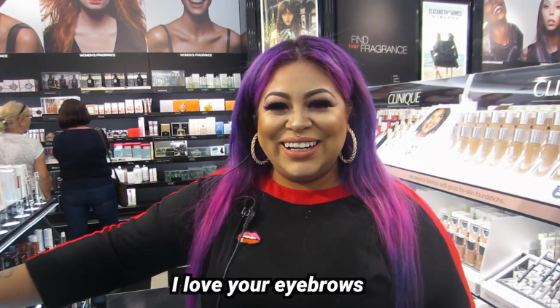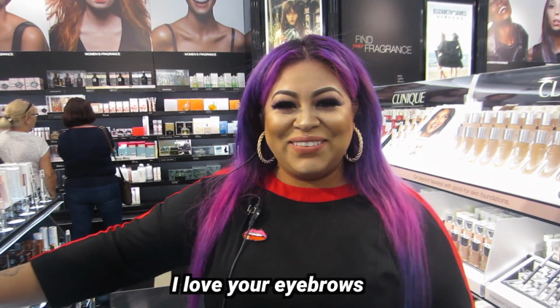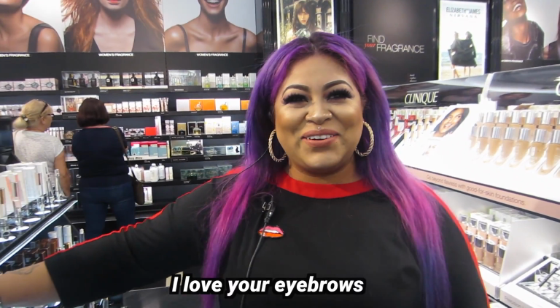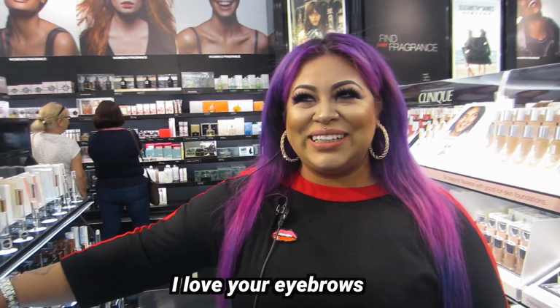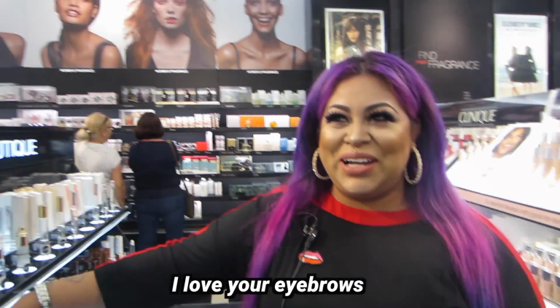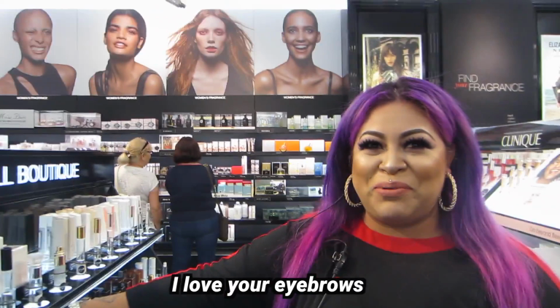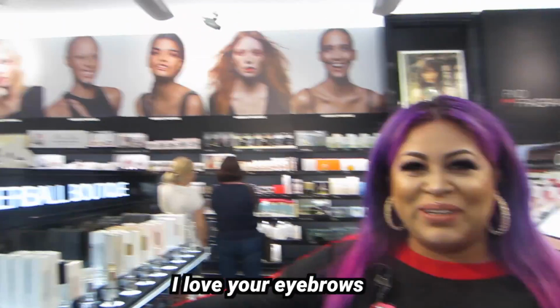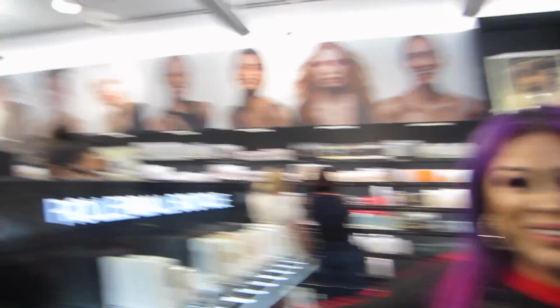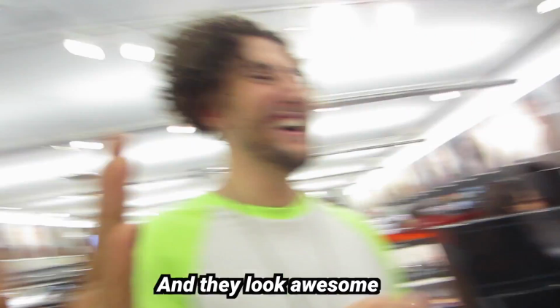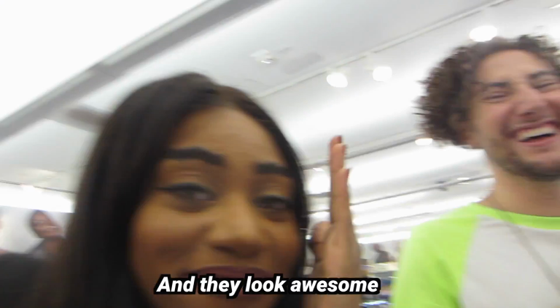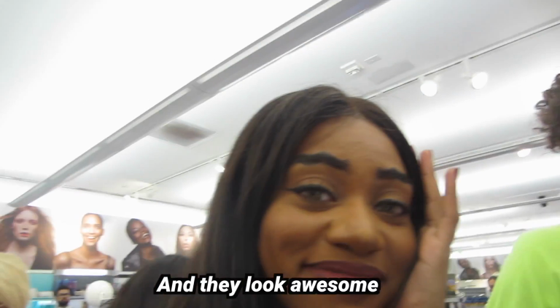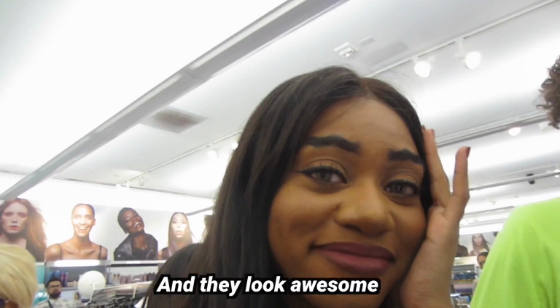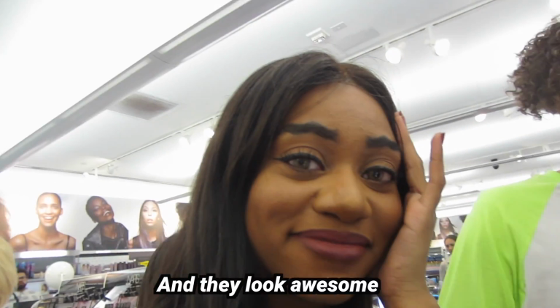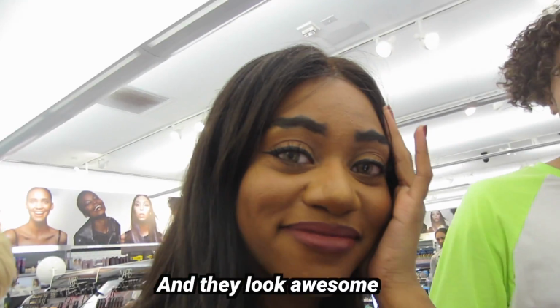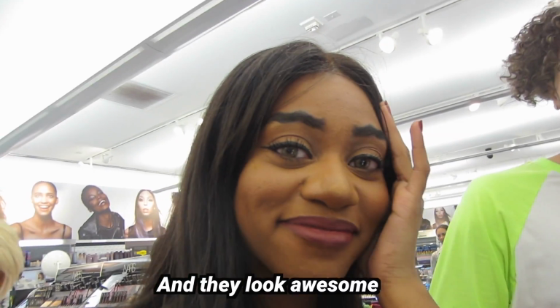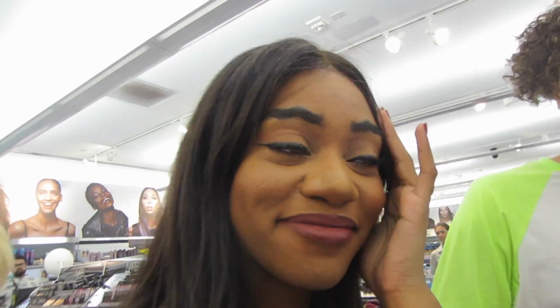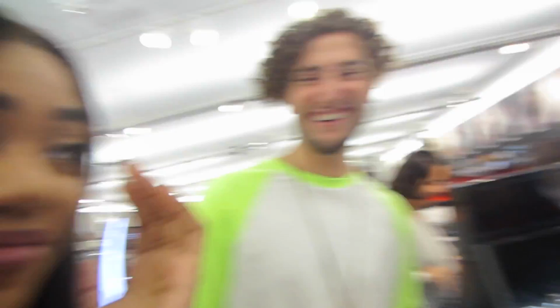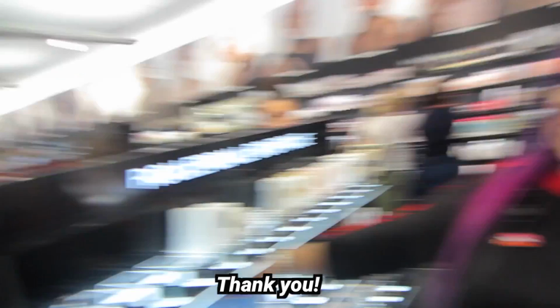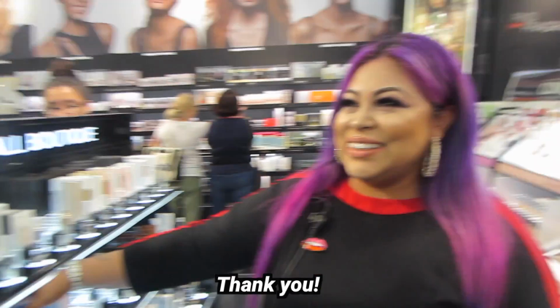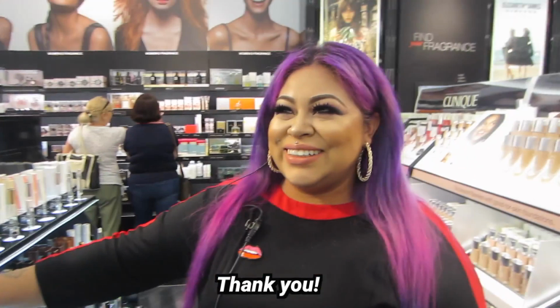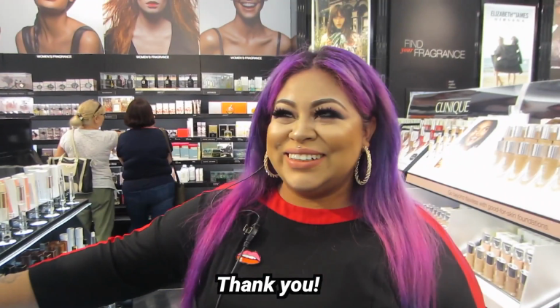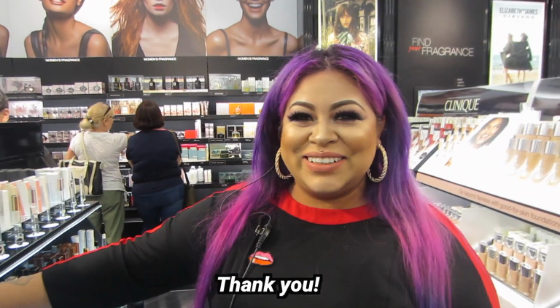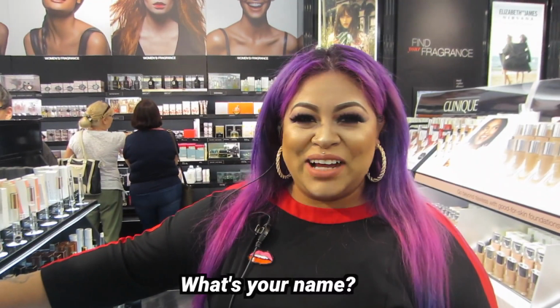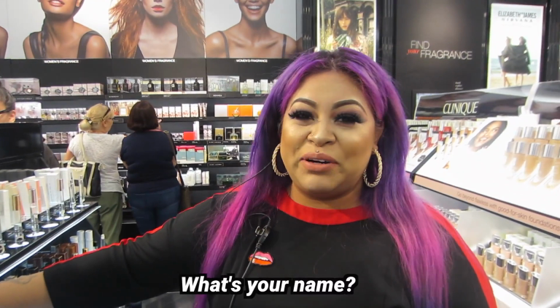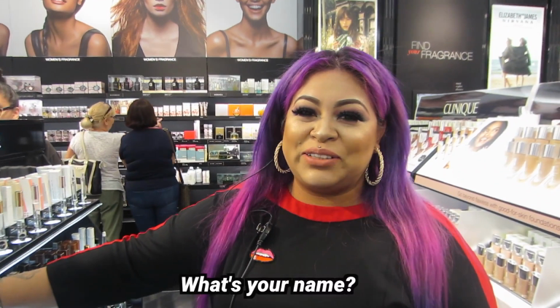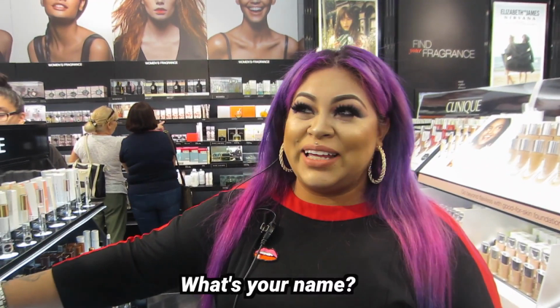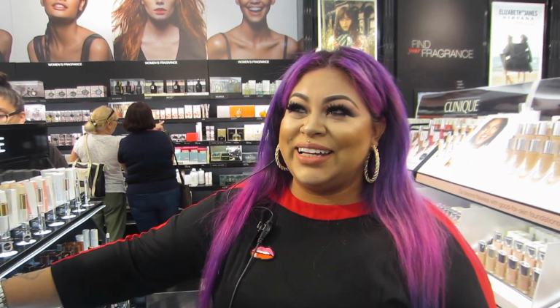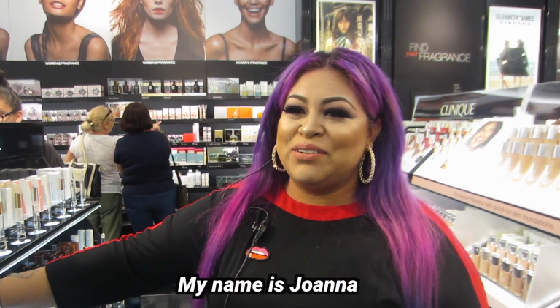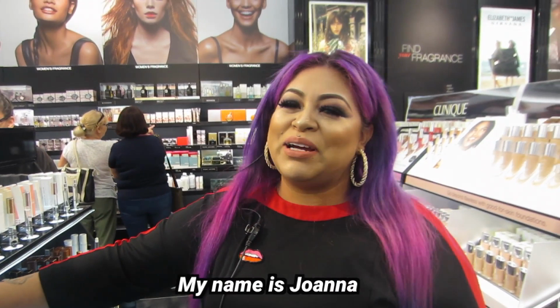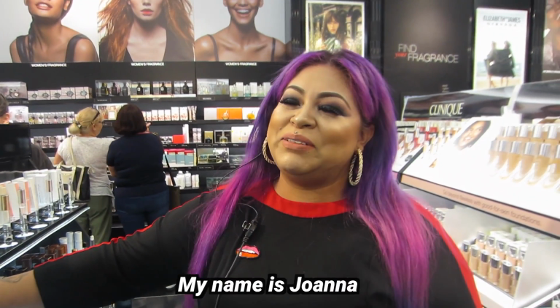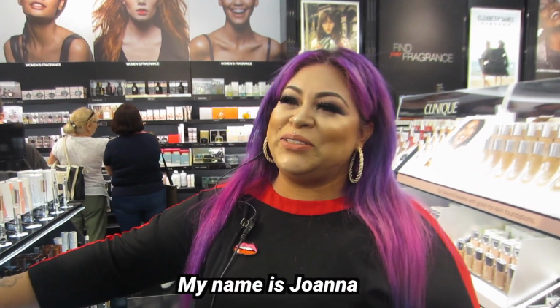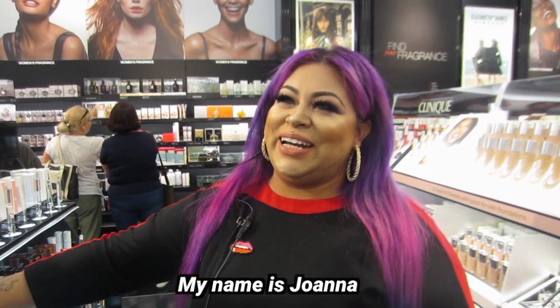Yeah, I love it. I love your eyebrows — it looks awesome! Thank you. What's your name? My name is Joanna.